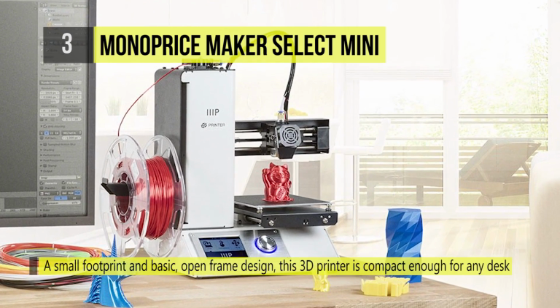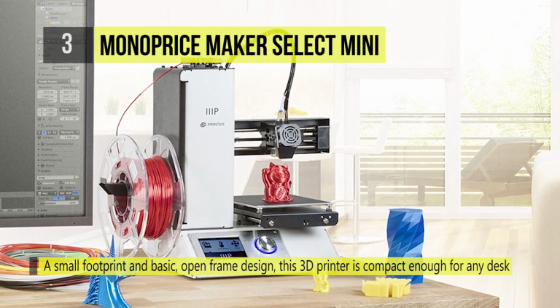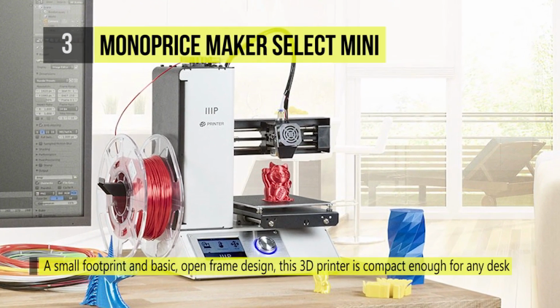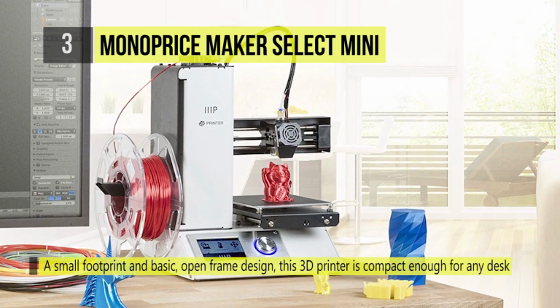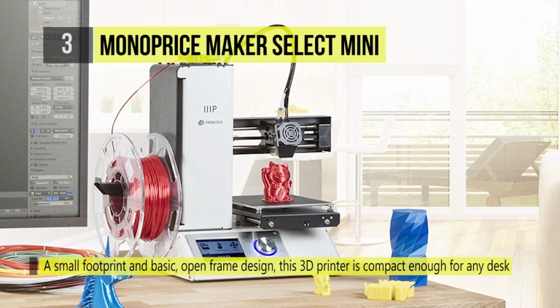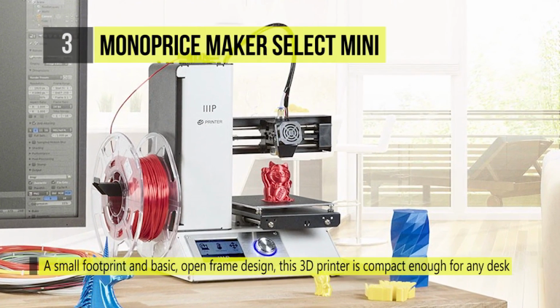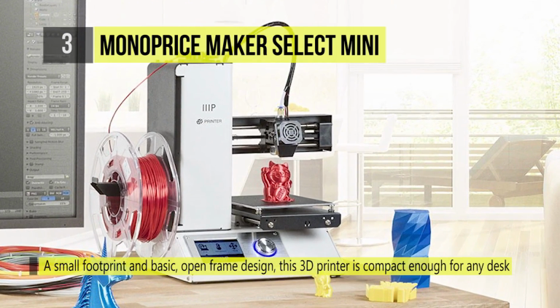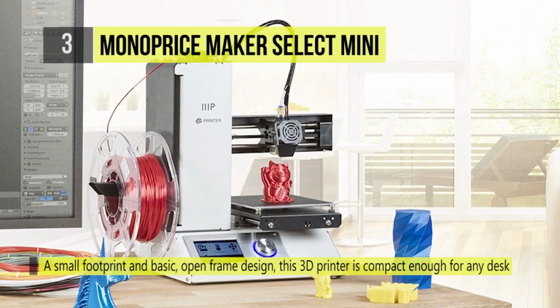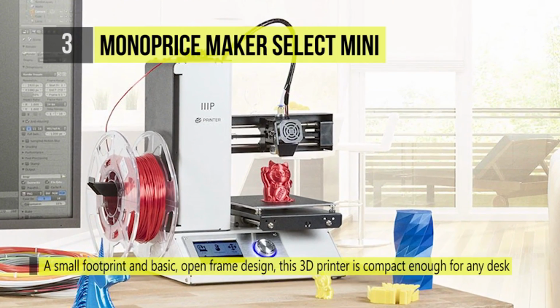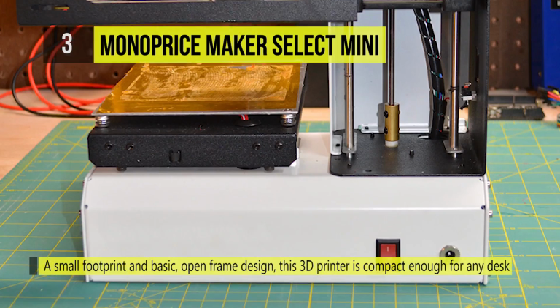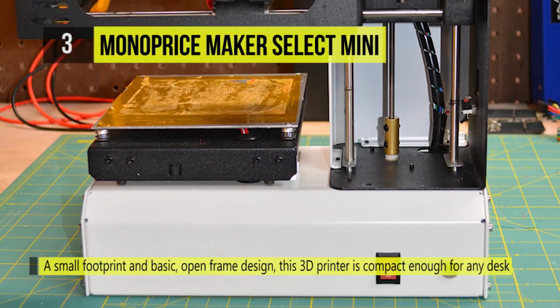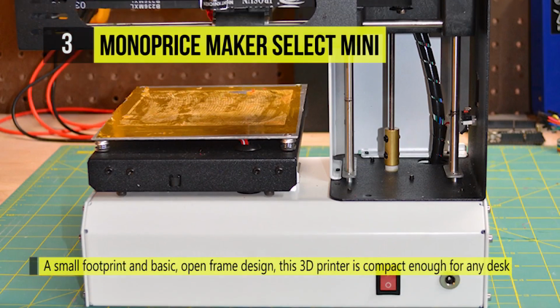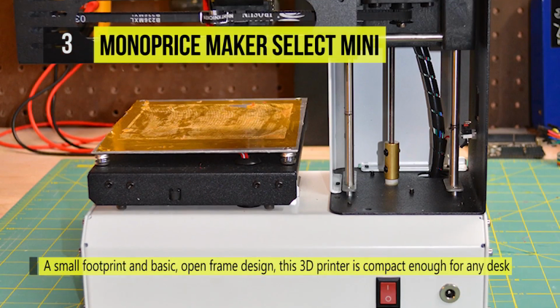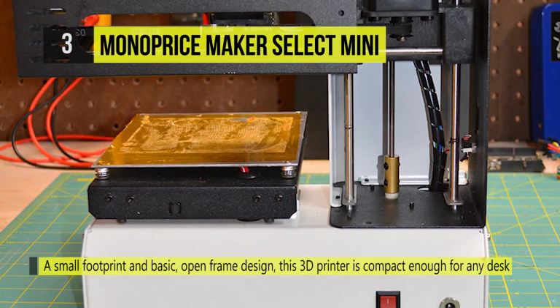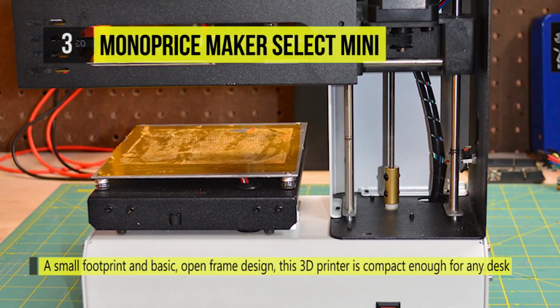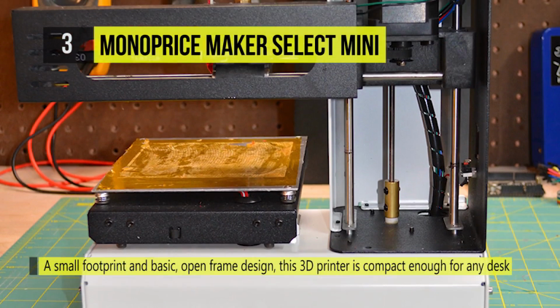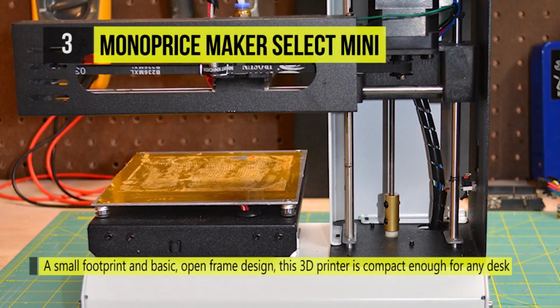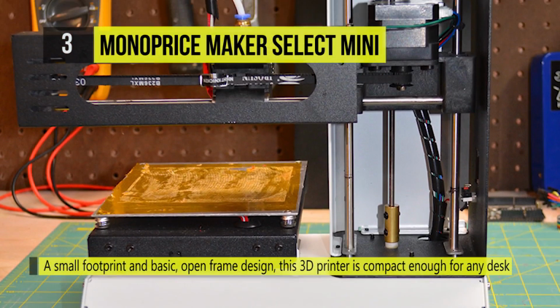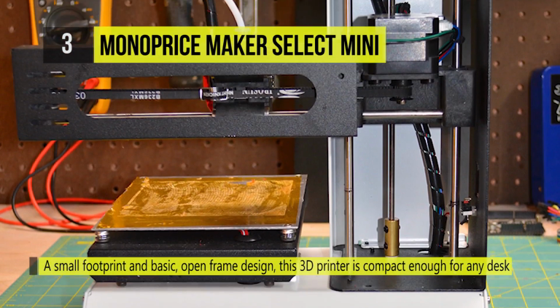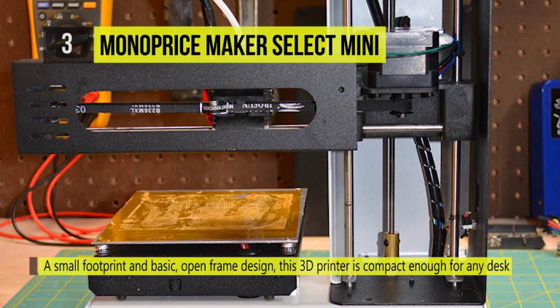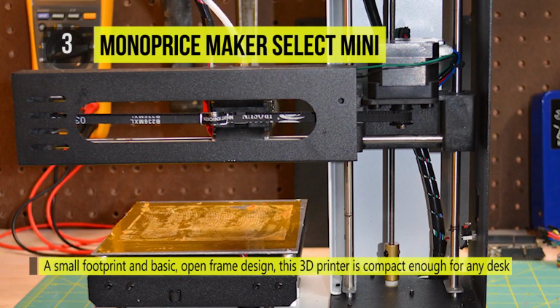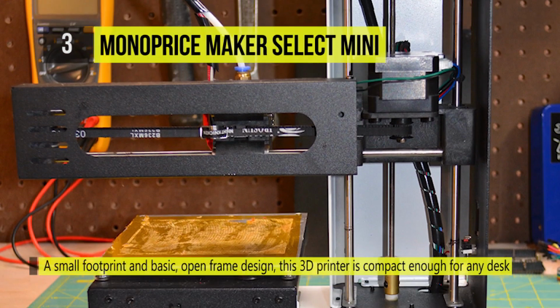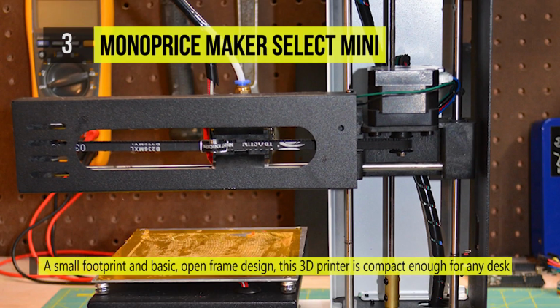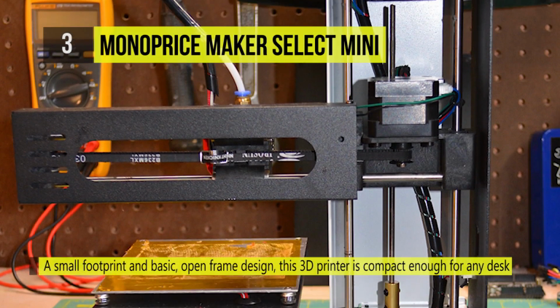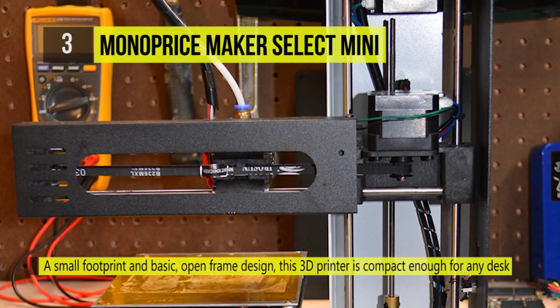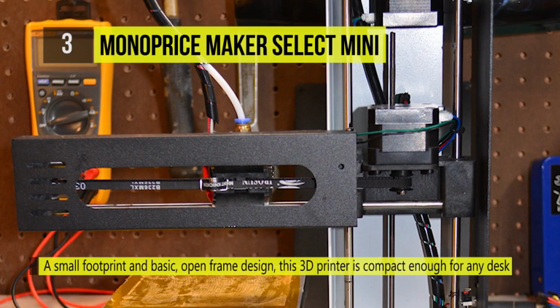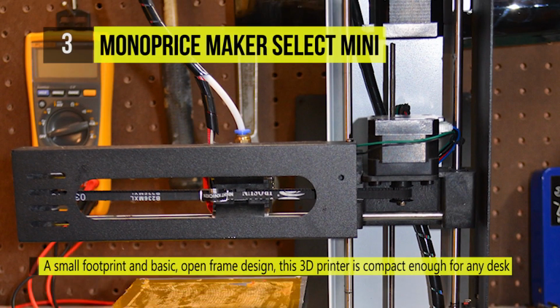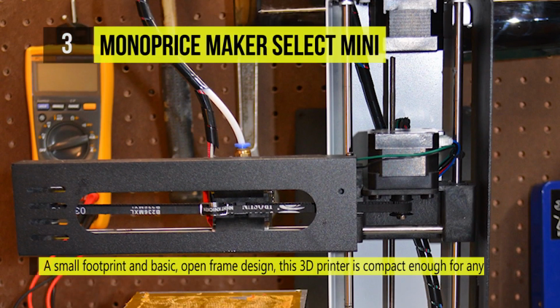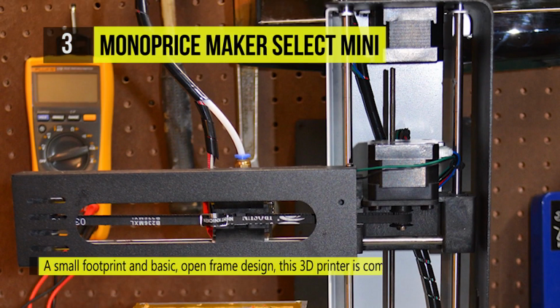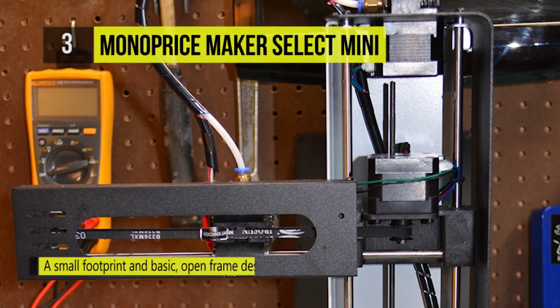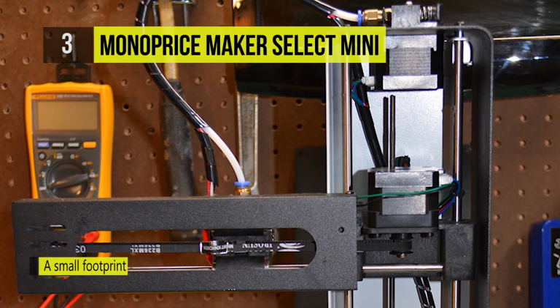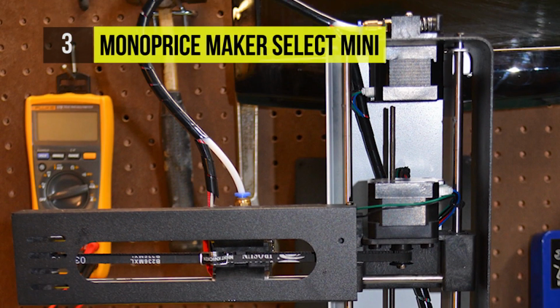Featuring a small footprint and basic open frame design, this 3D printer is compact enough for any desk.